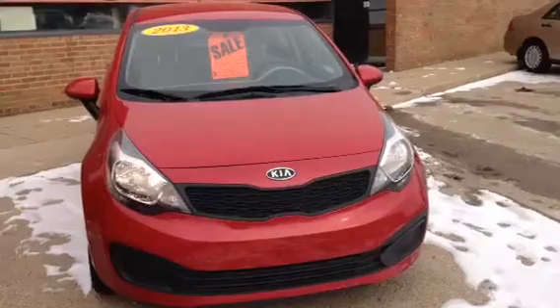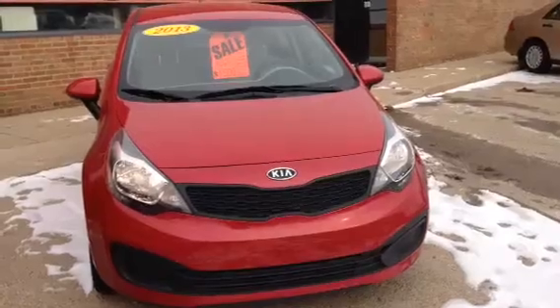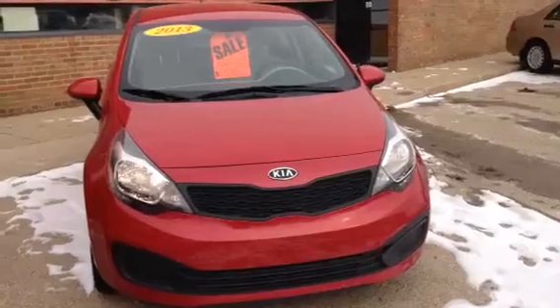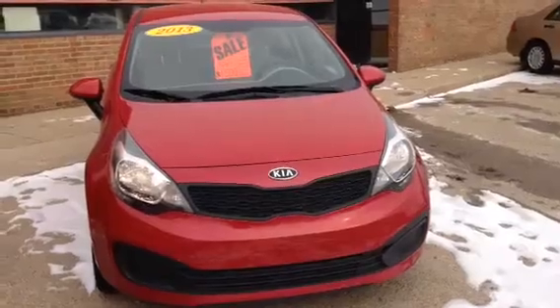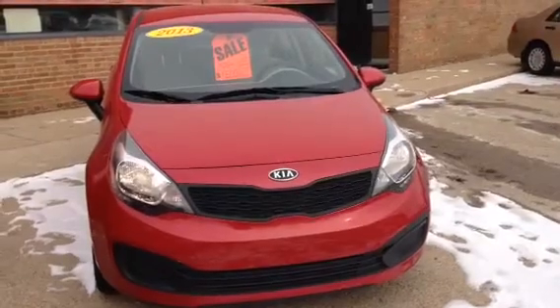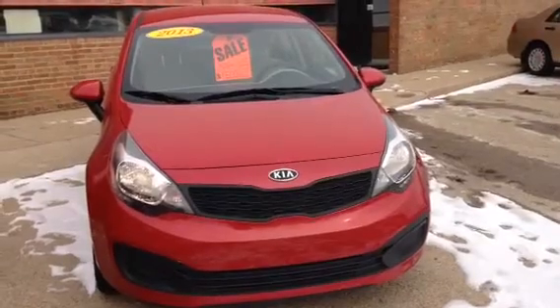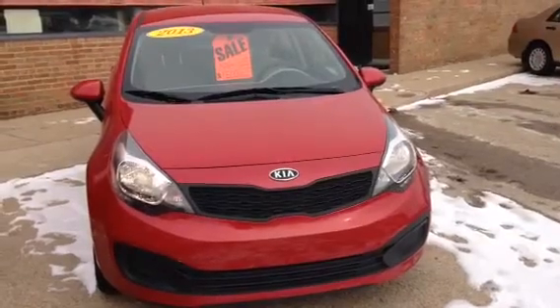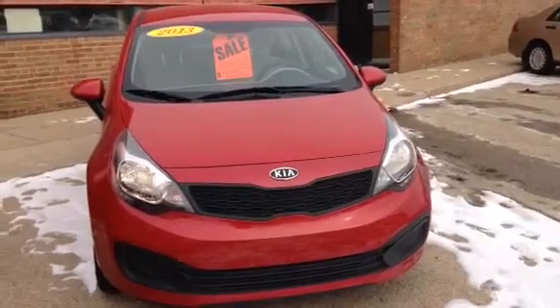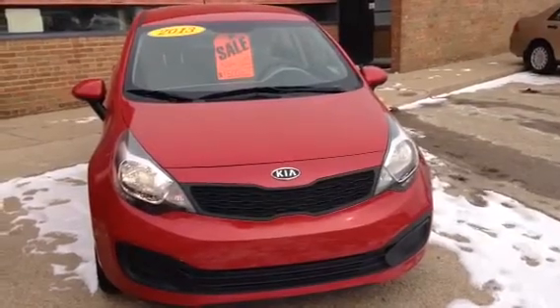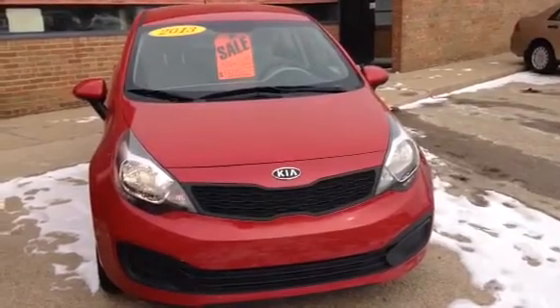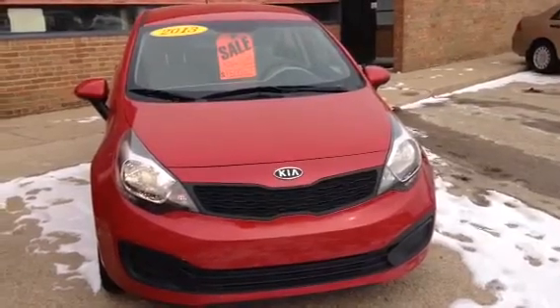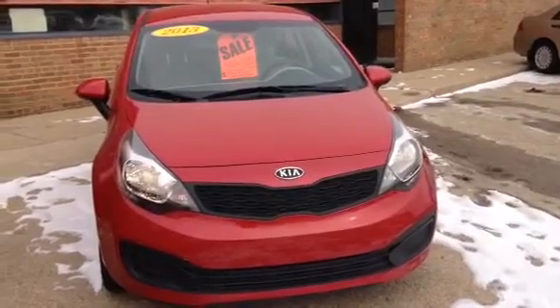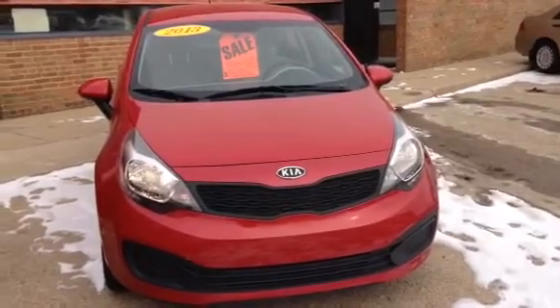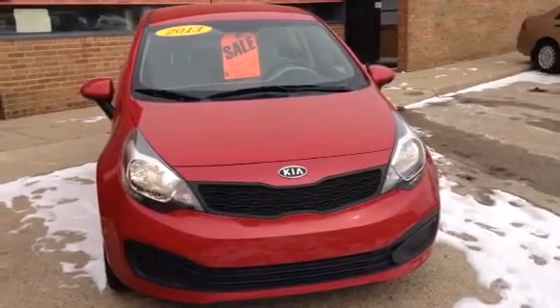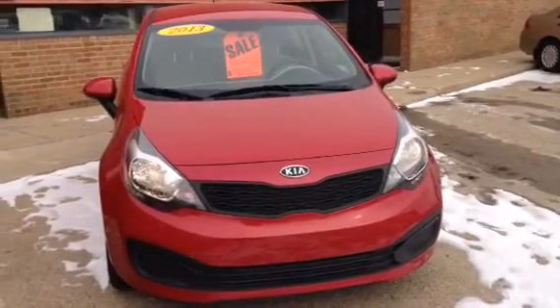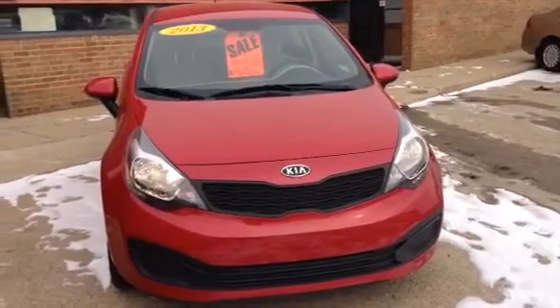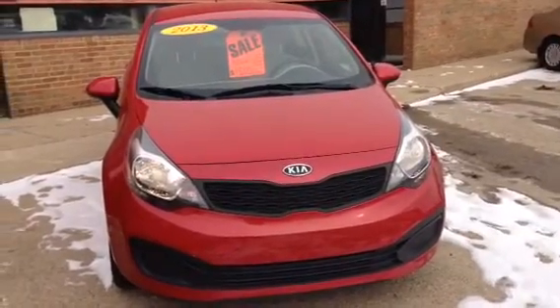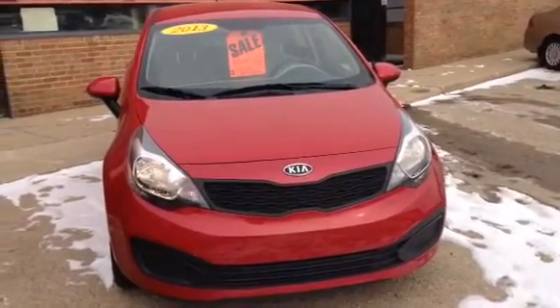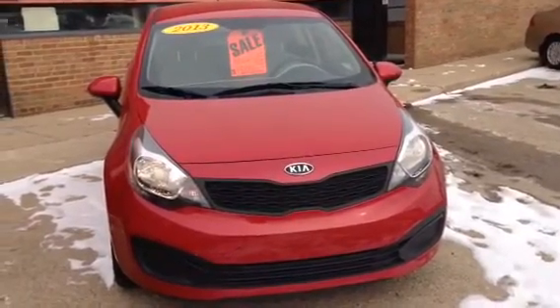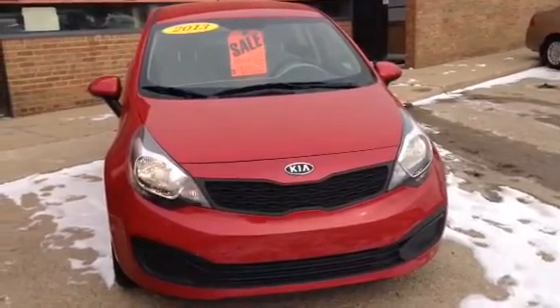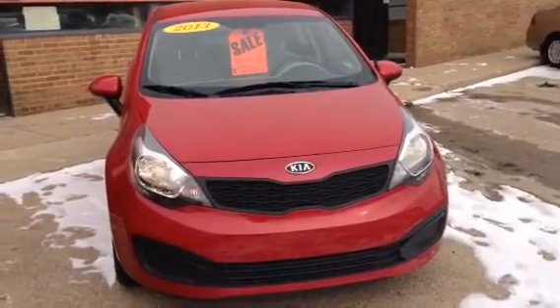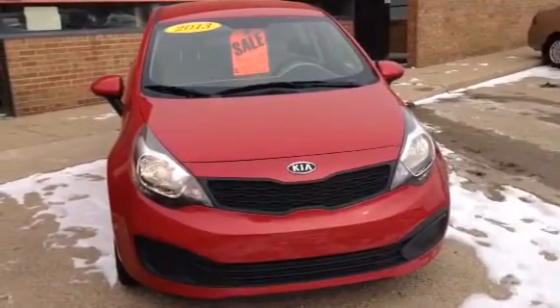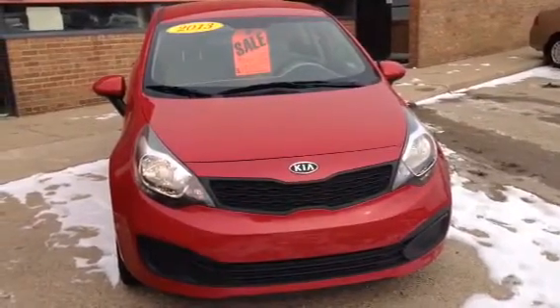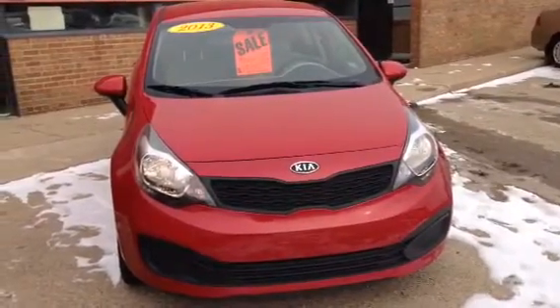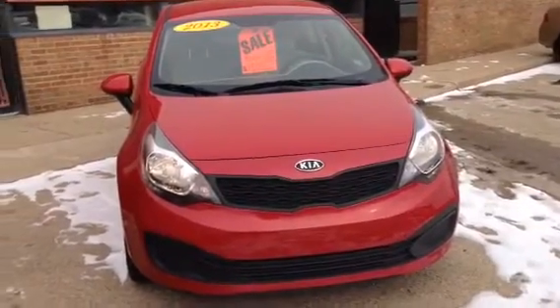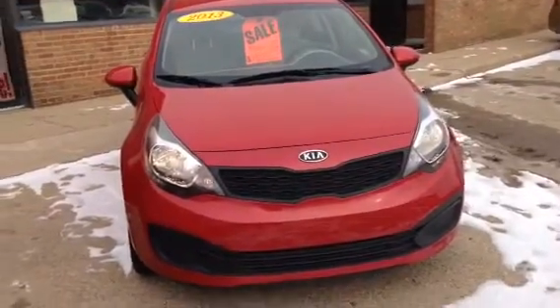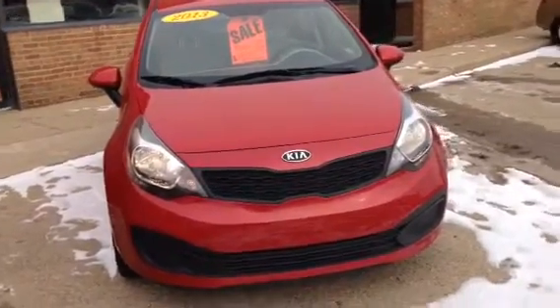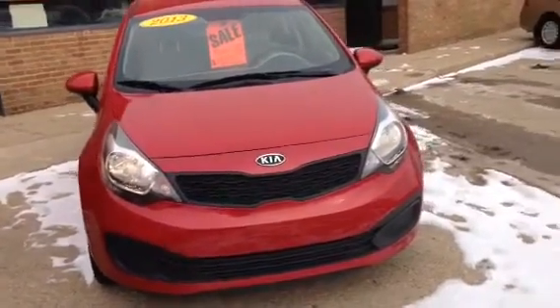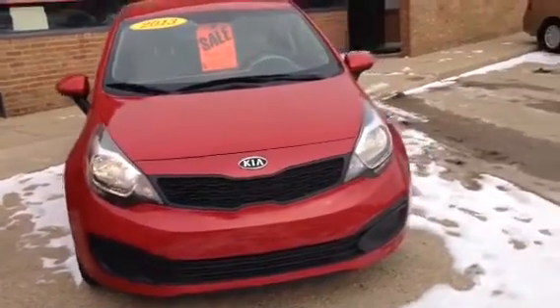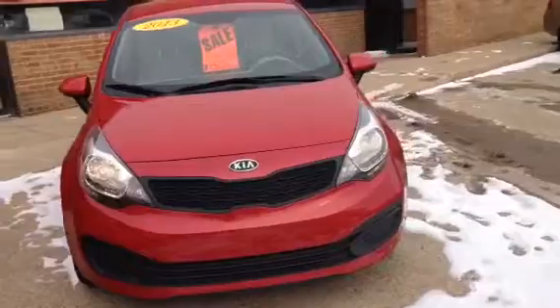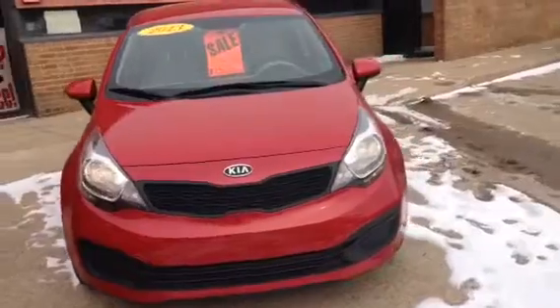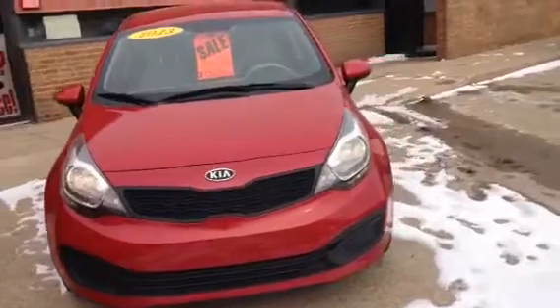Hey everyone, Tina with Cars2Go. I want to show you this 2013 Kia Rio.